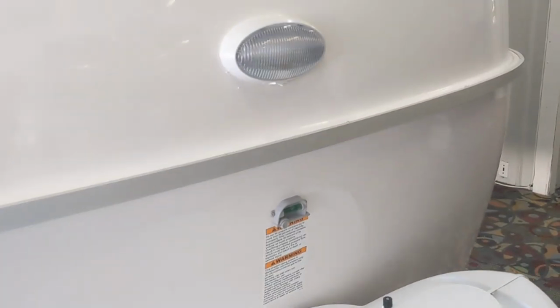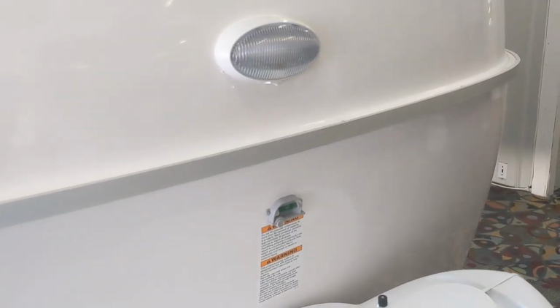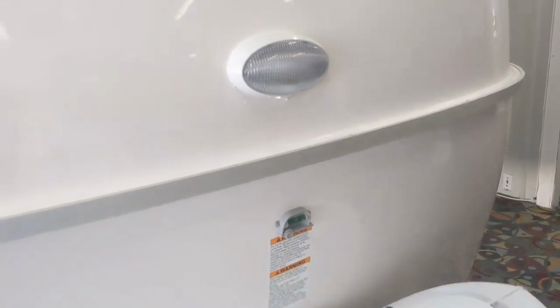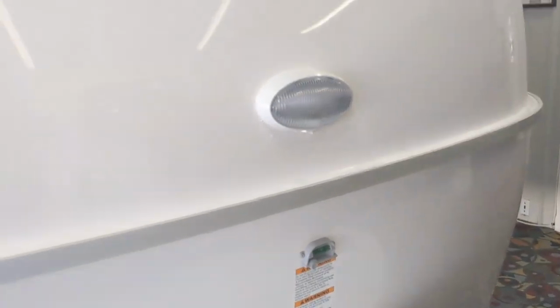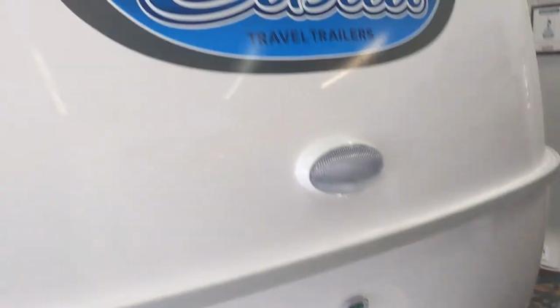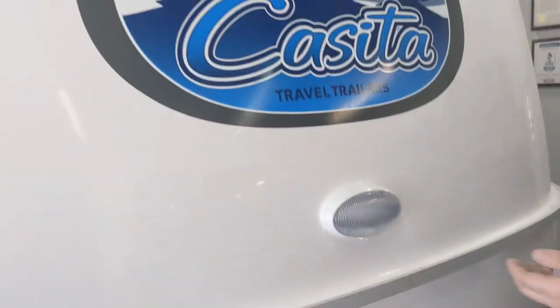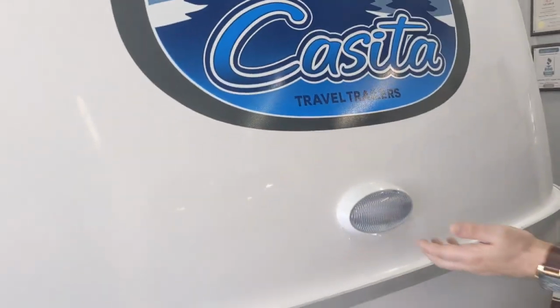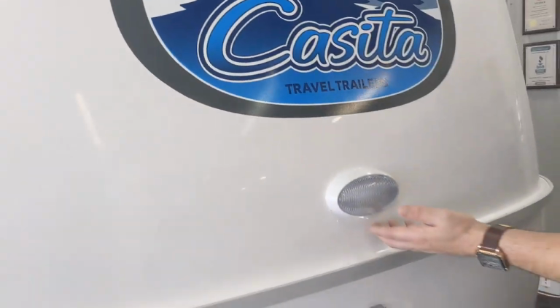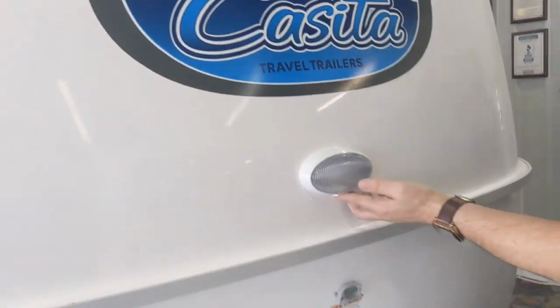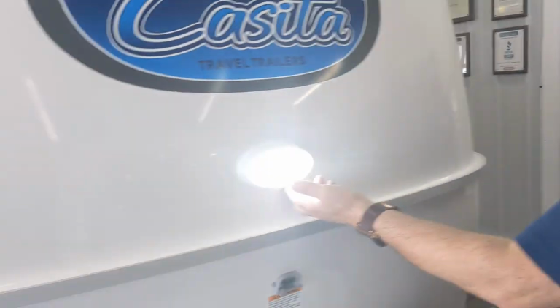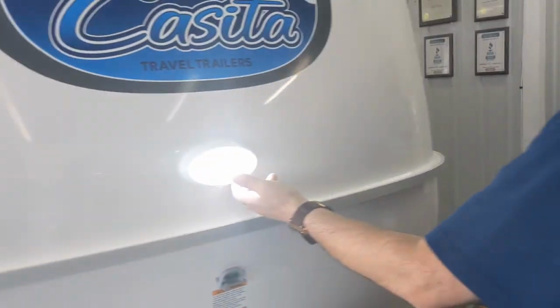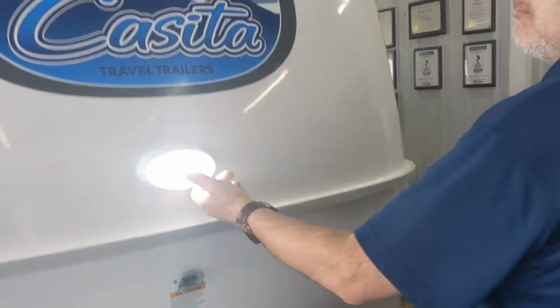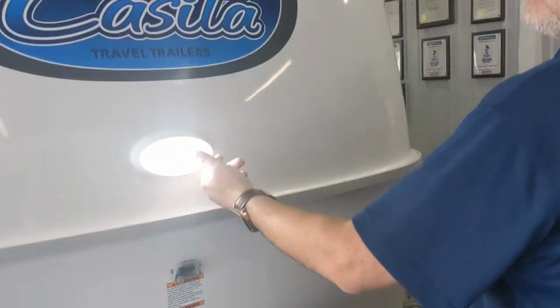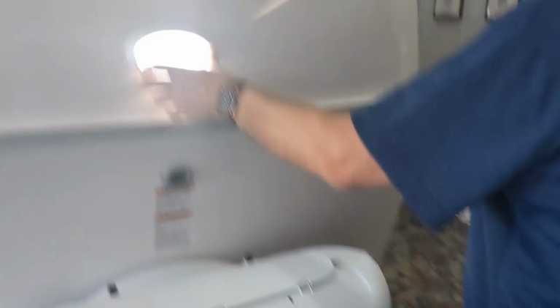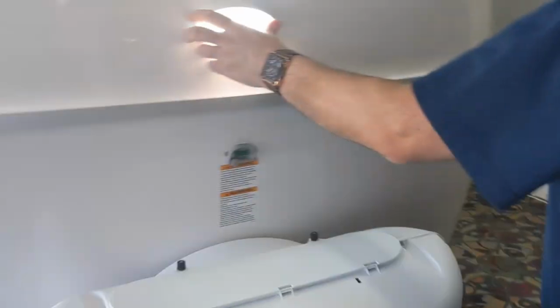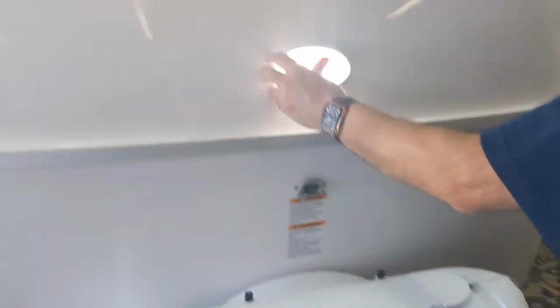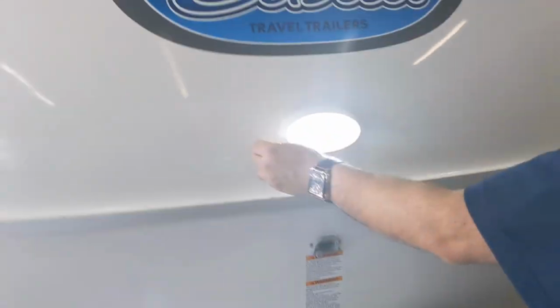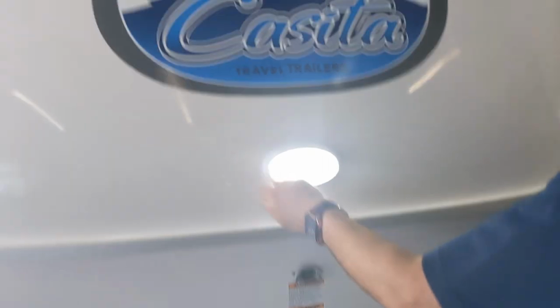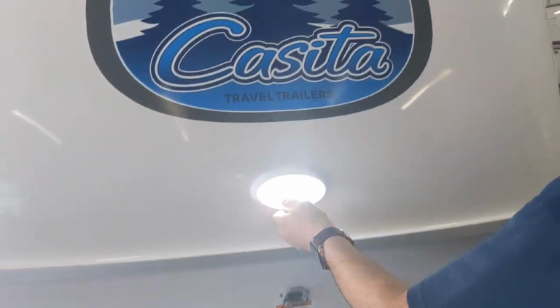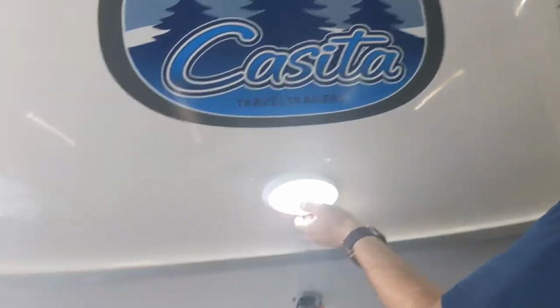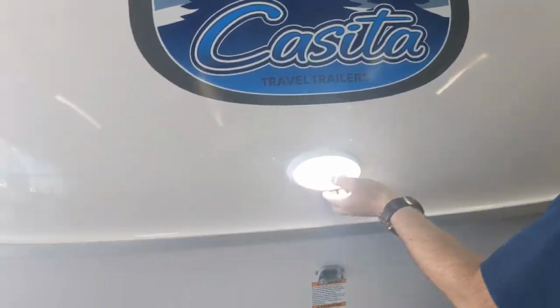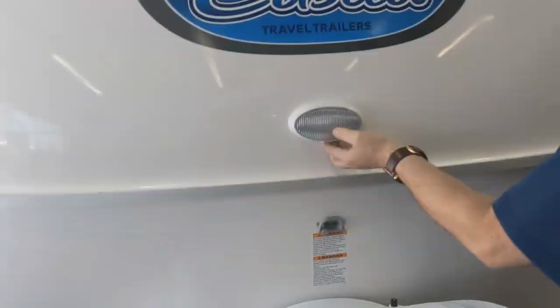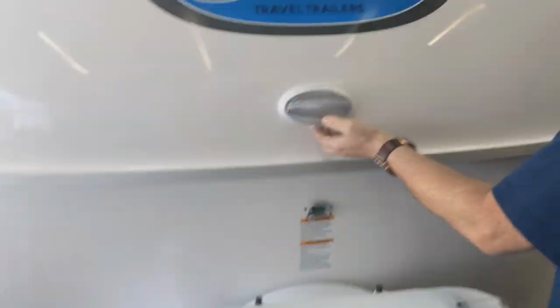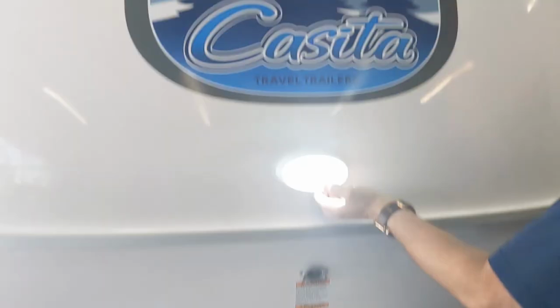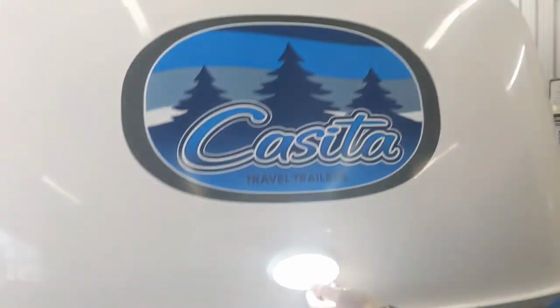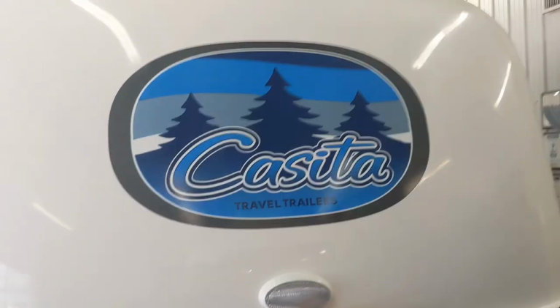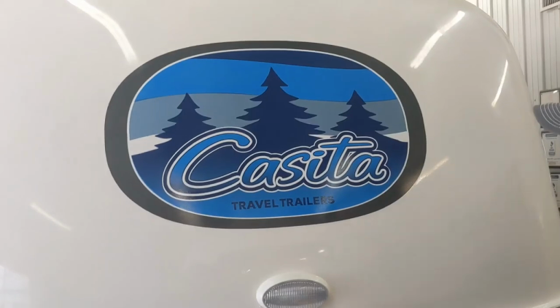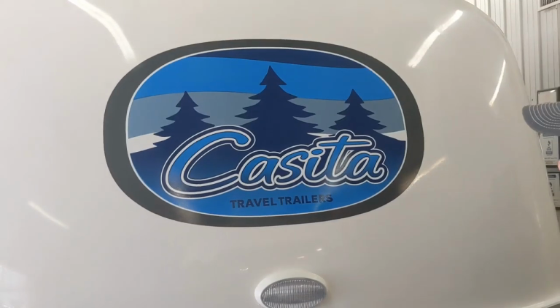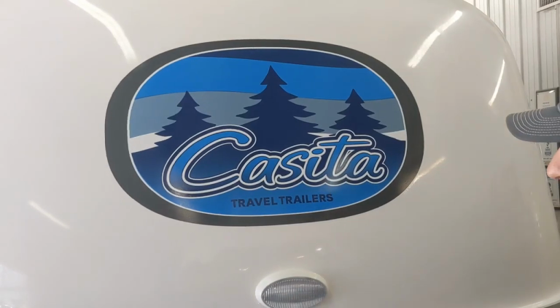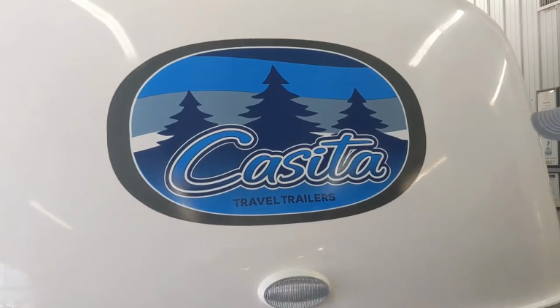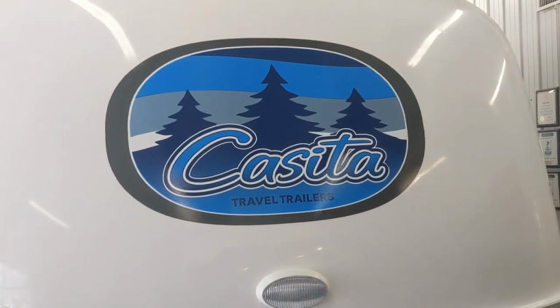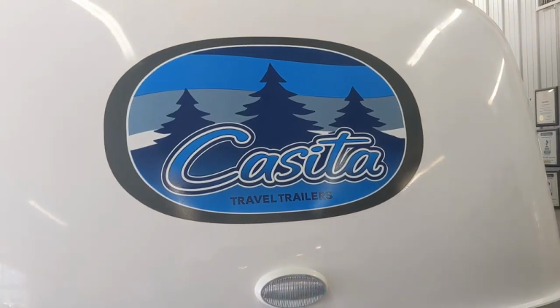The front light is going to remain the same — it's wired in, no change there.